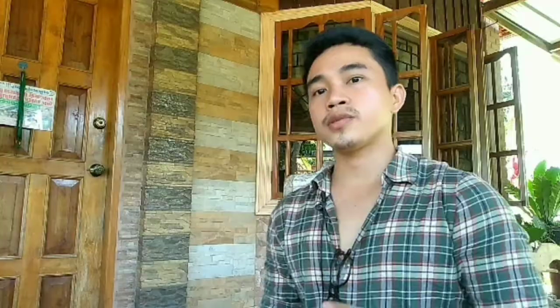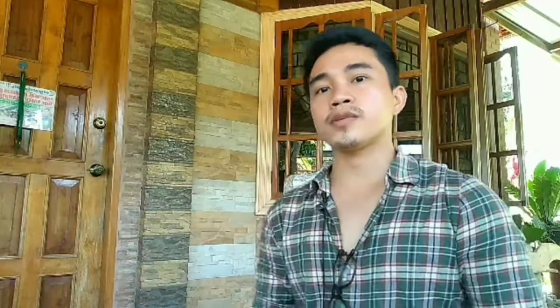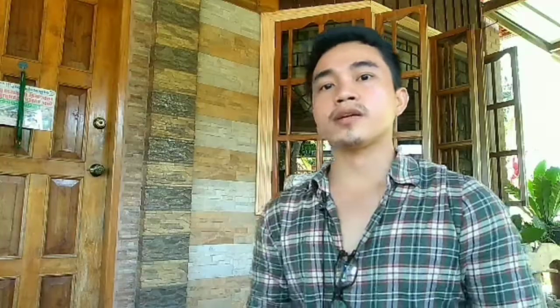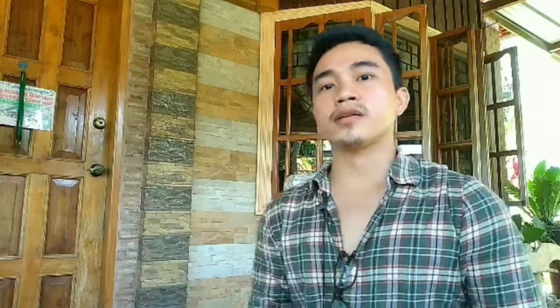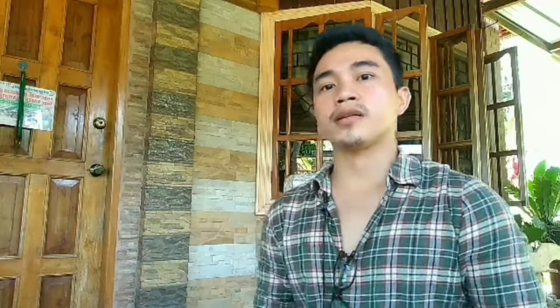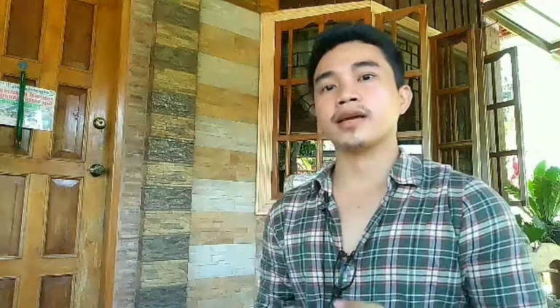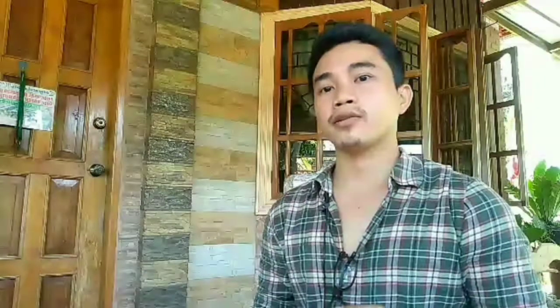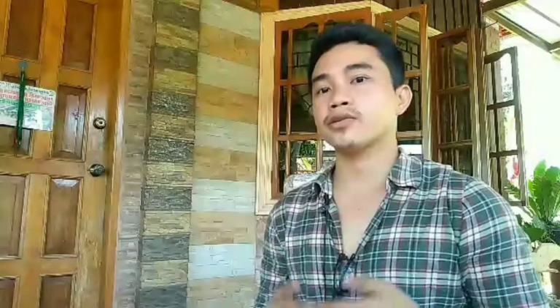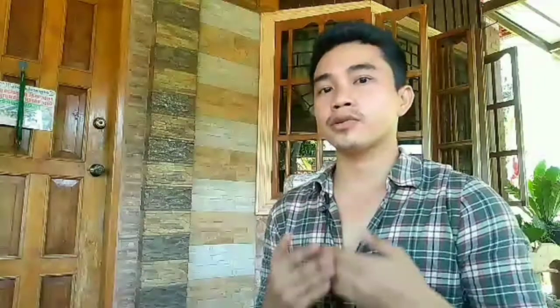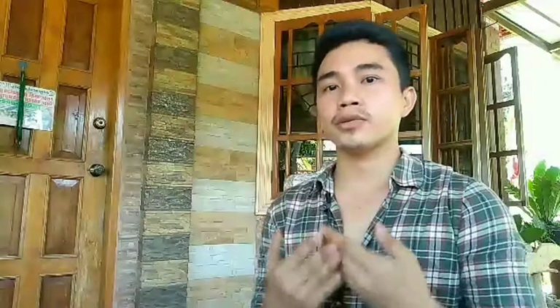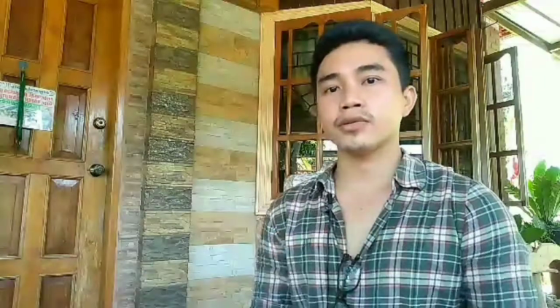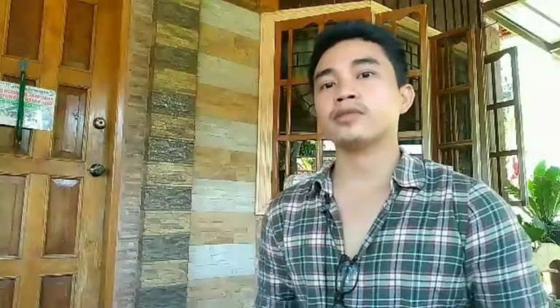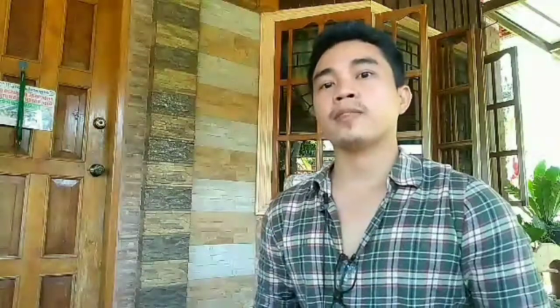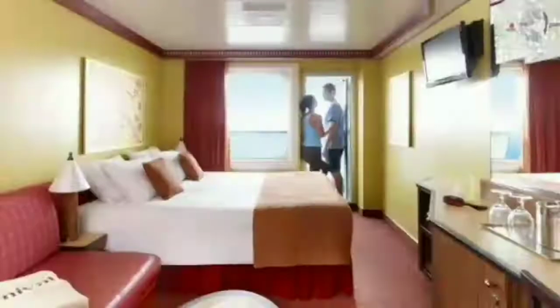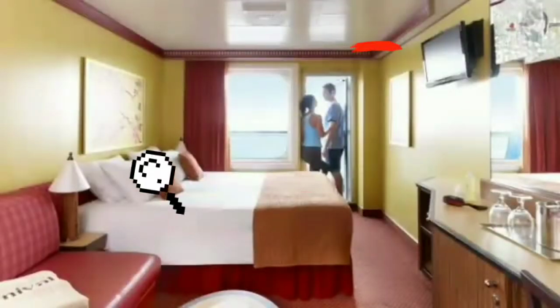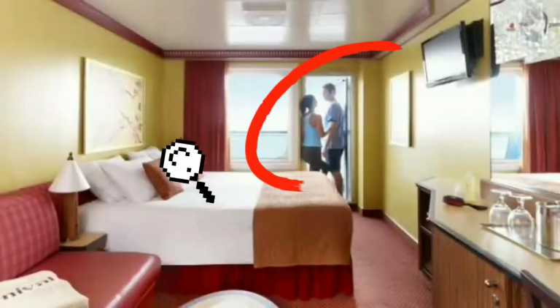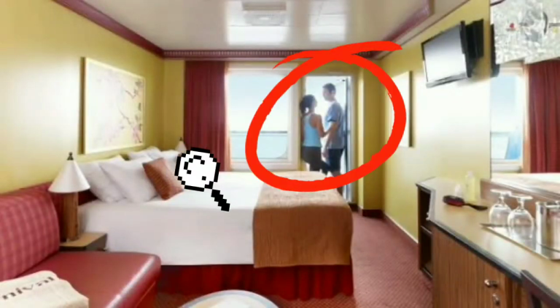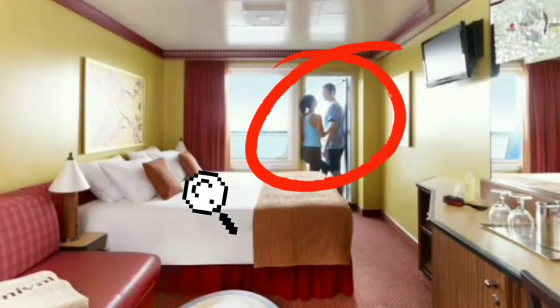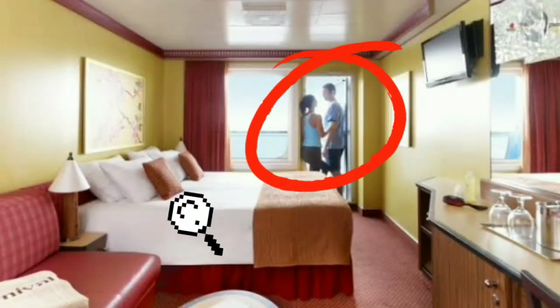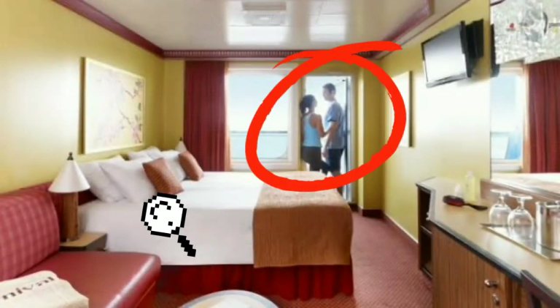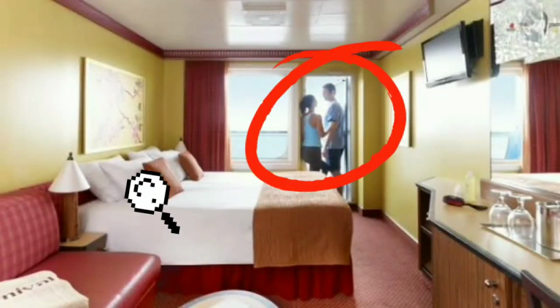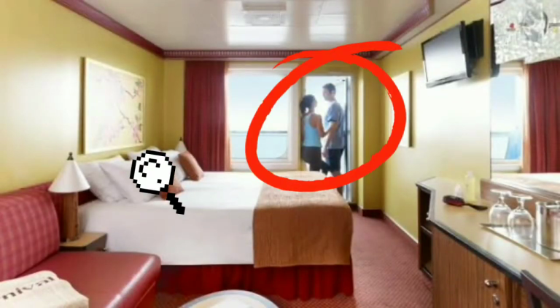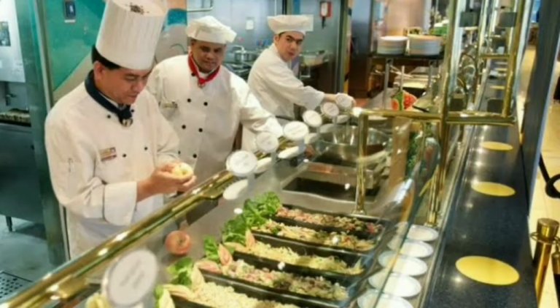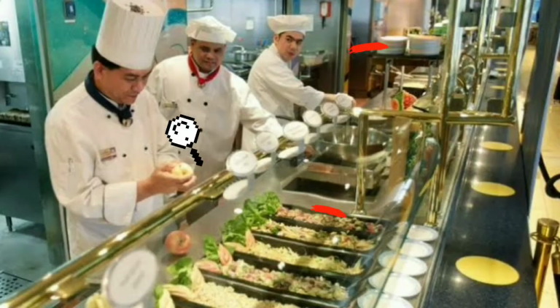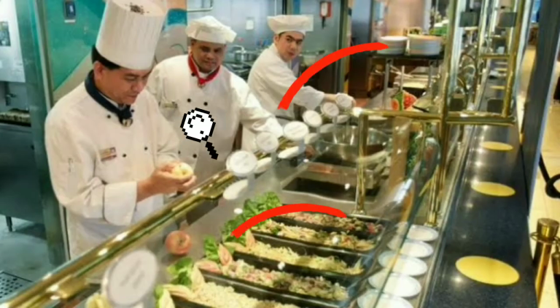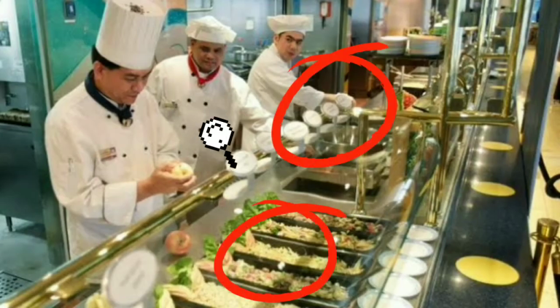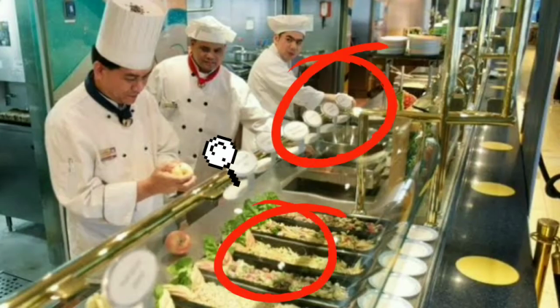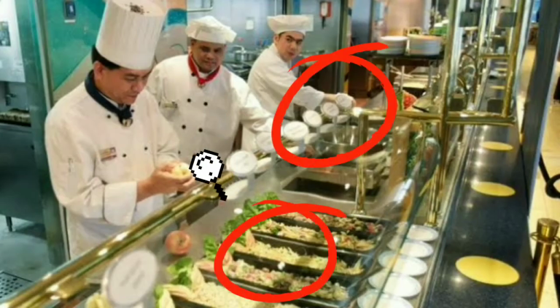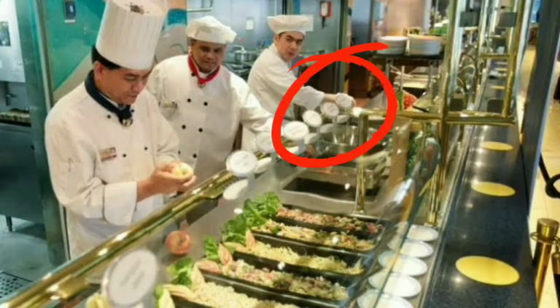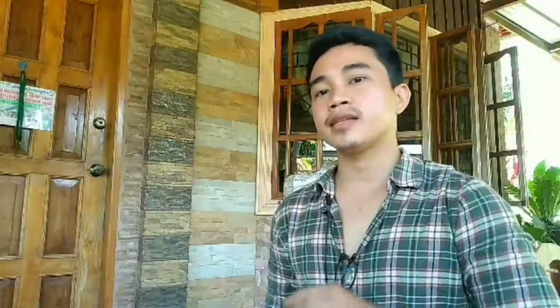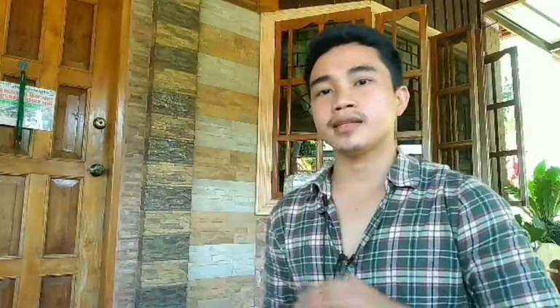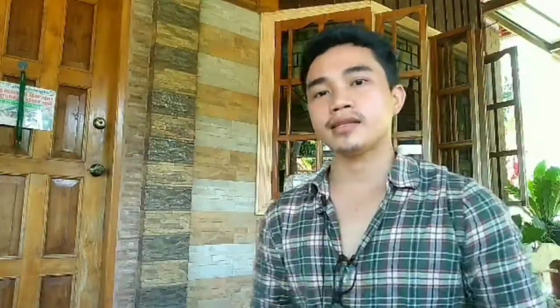Cruise ships are mainly used for recreational activities. They are like luxurious floating hotels with state-of-the-art facilities.